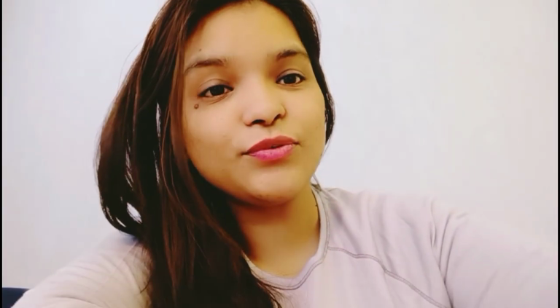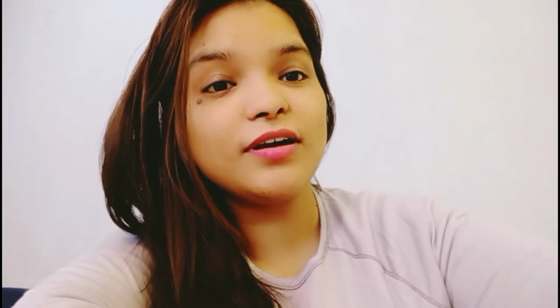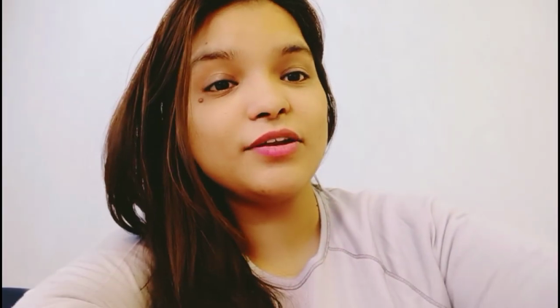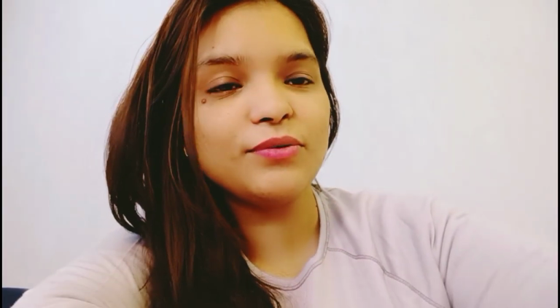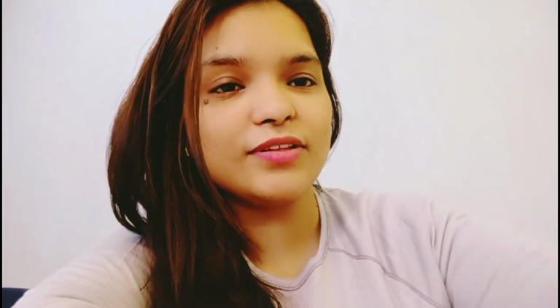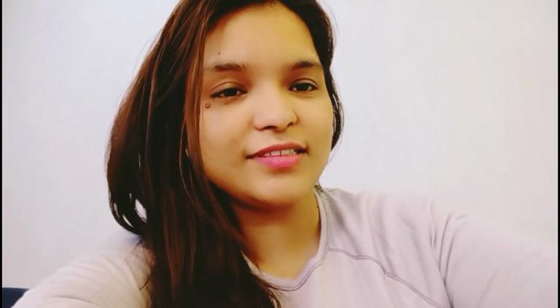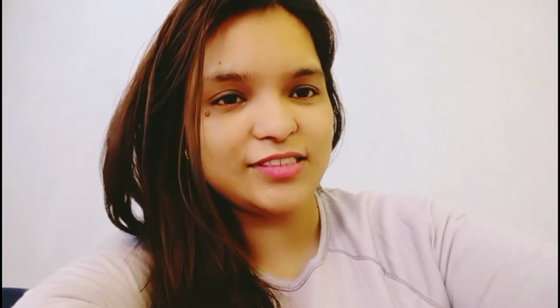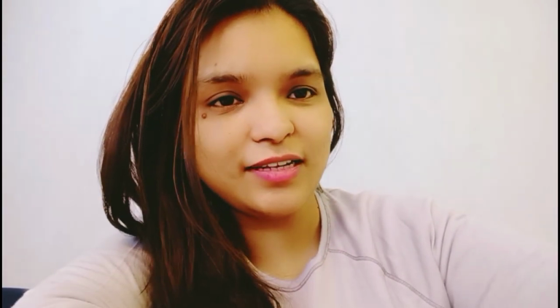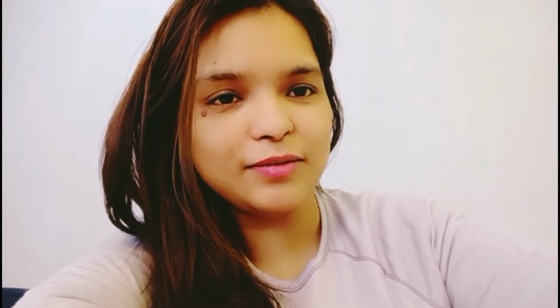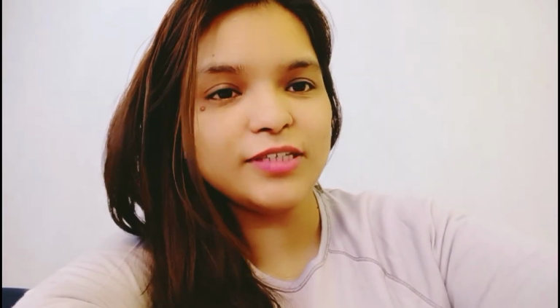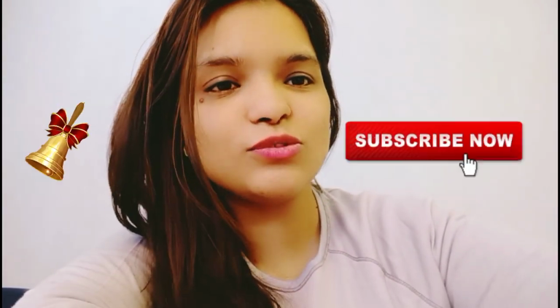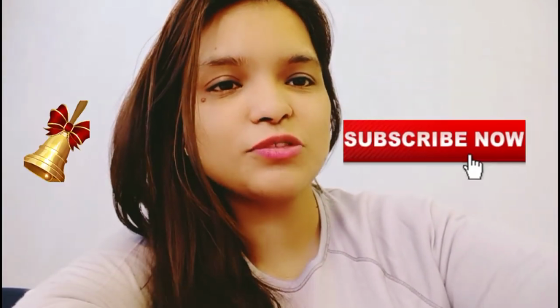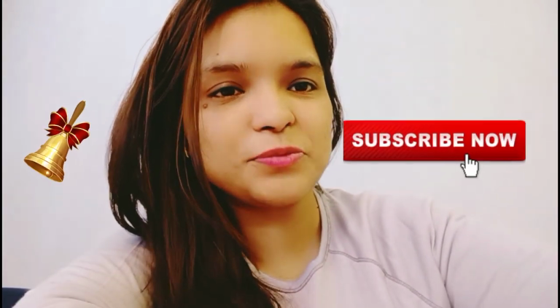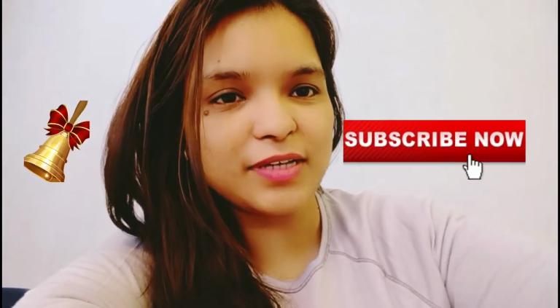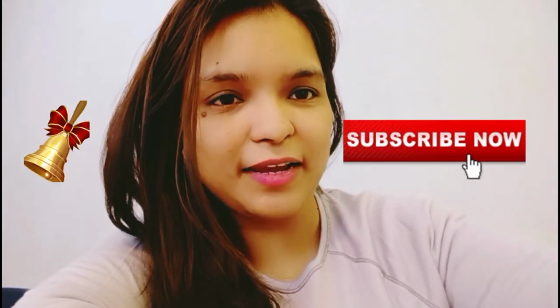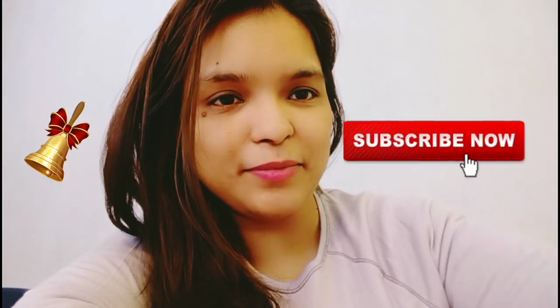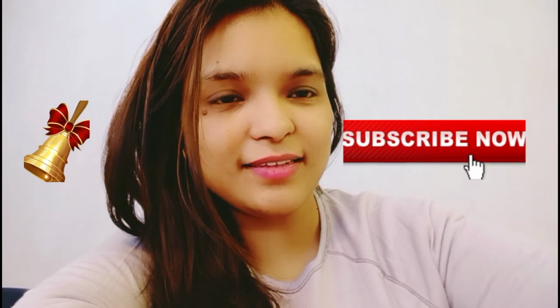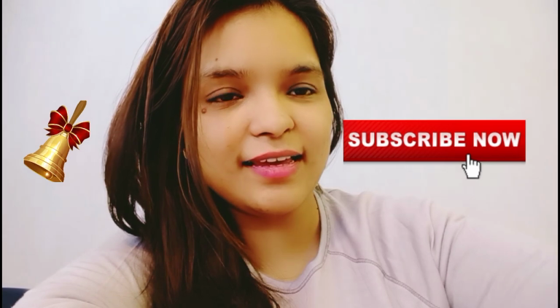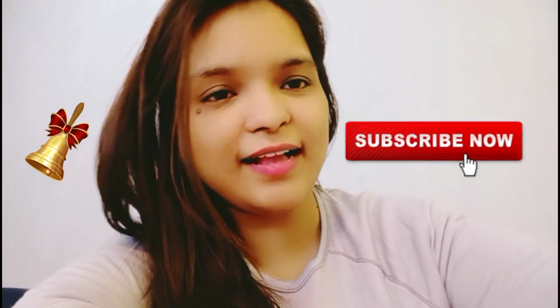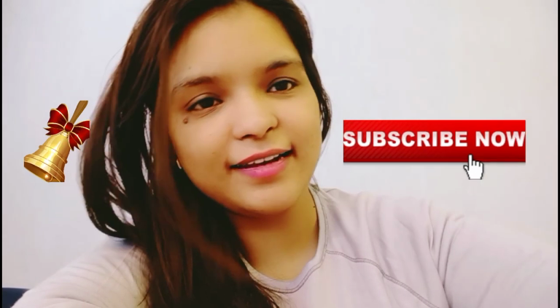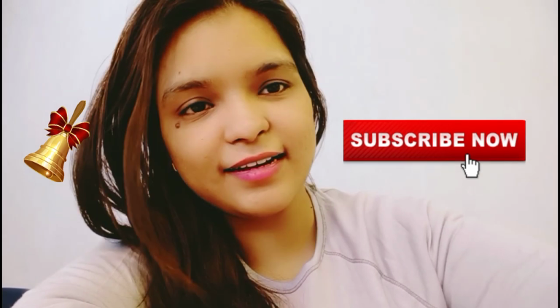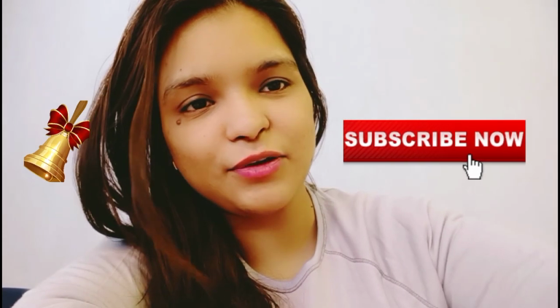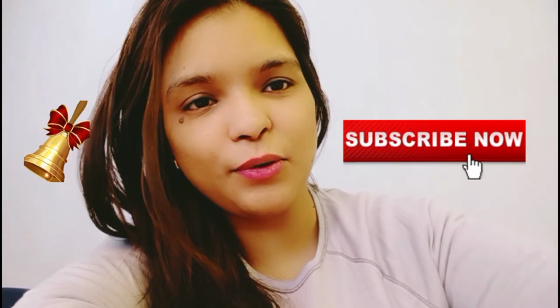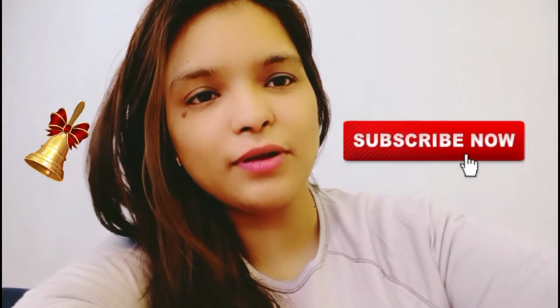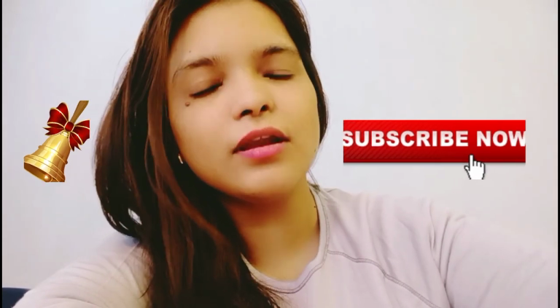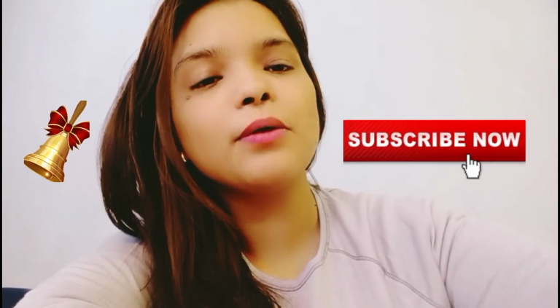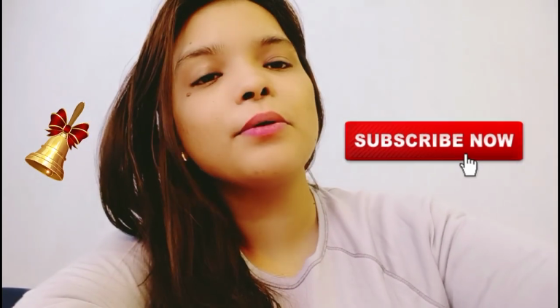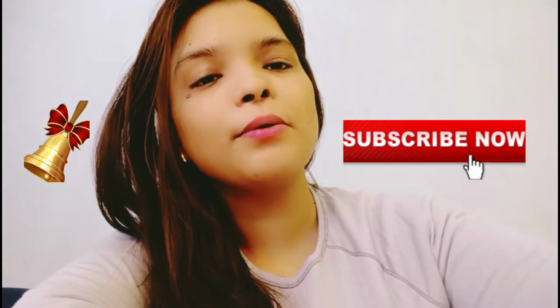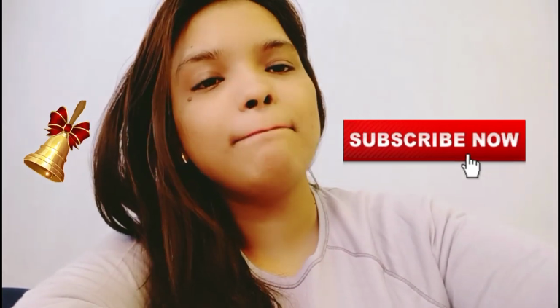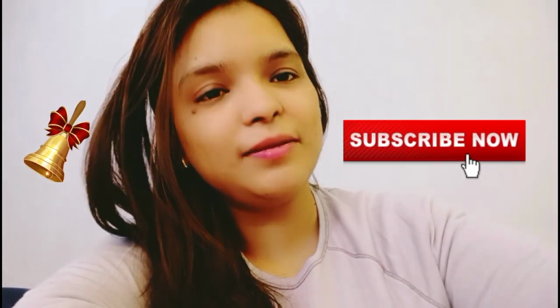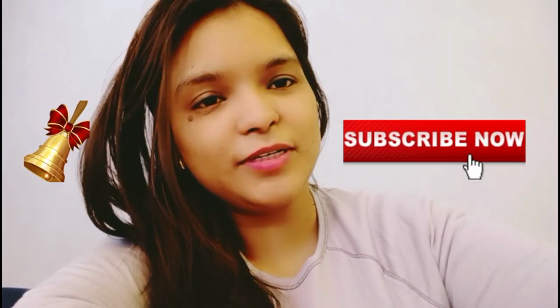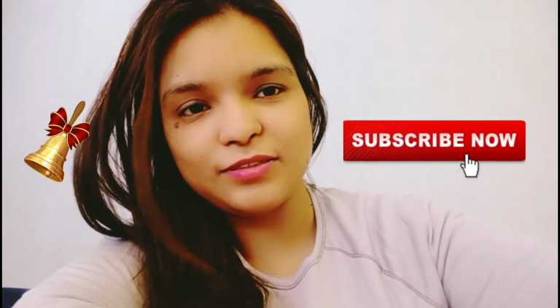If you are new on this channel, please do subscribe and click on the bell button.